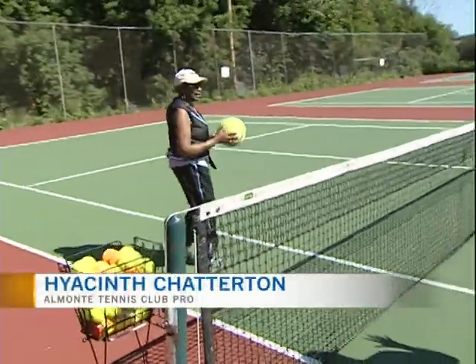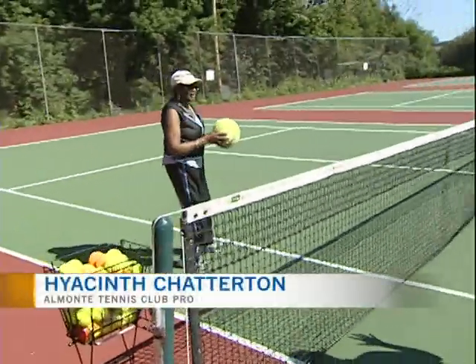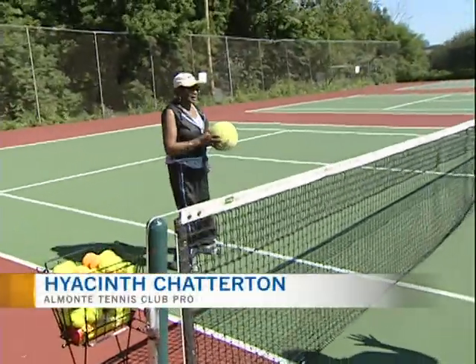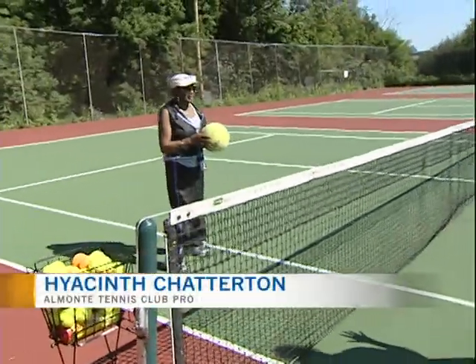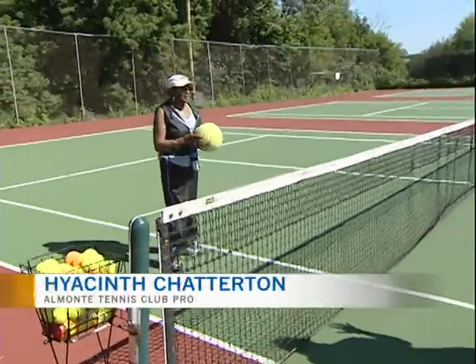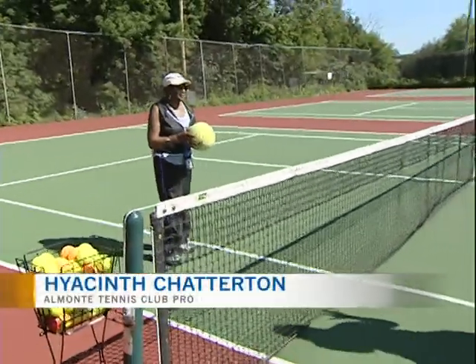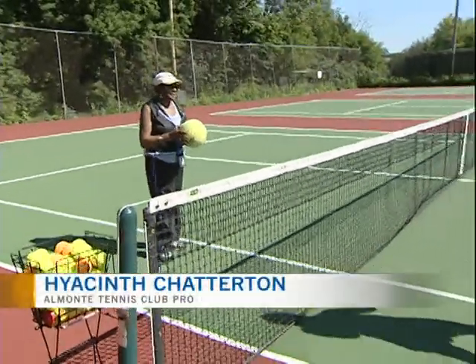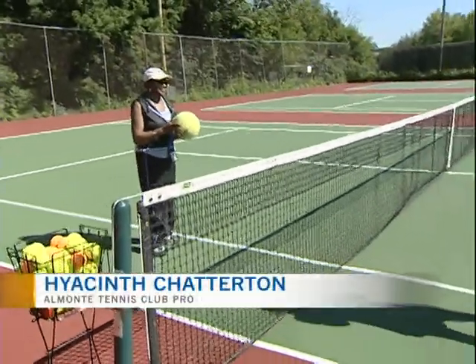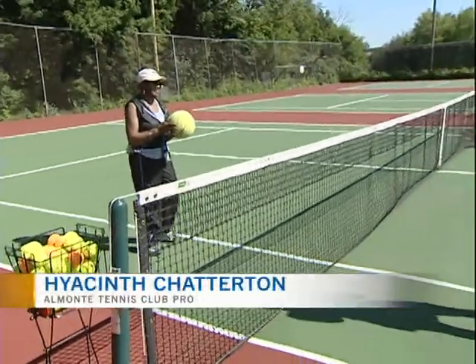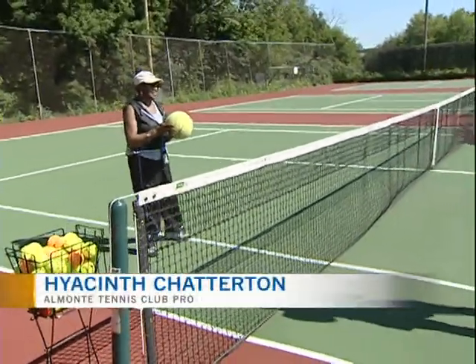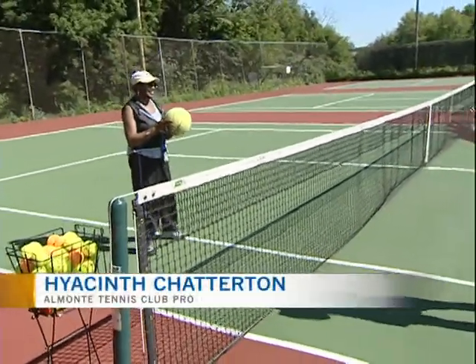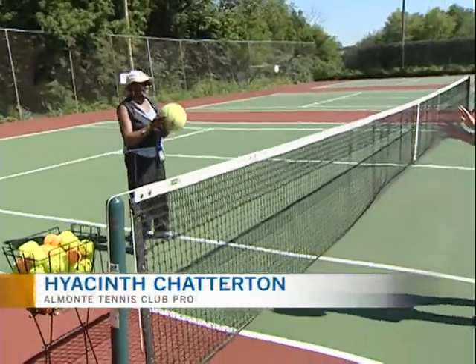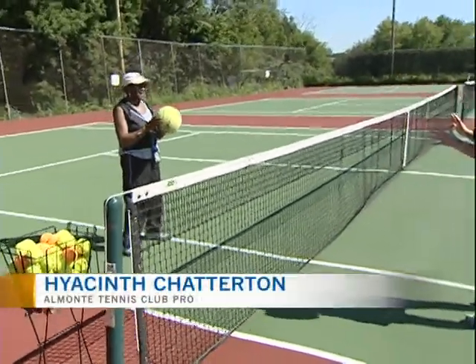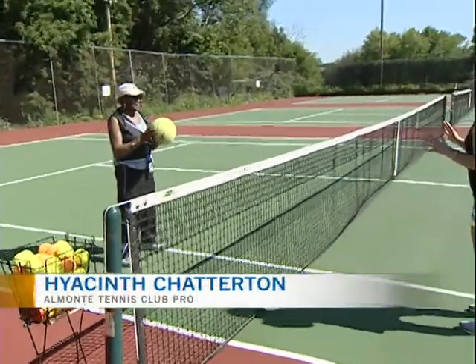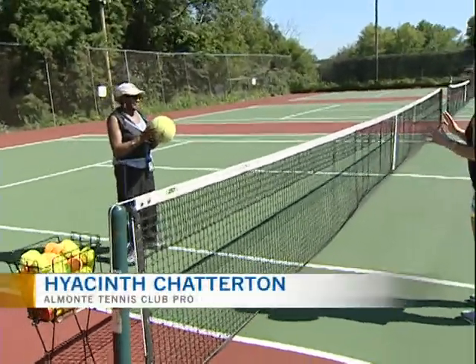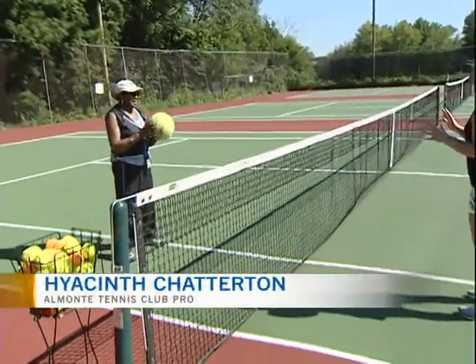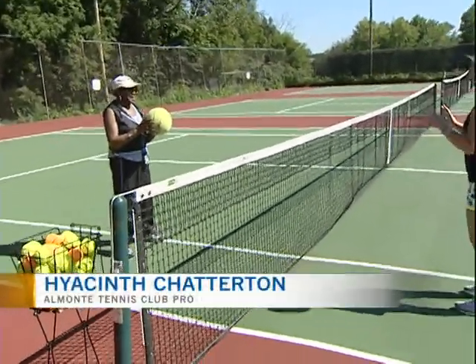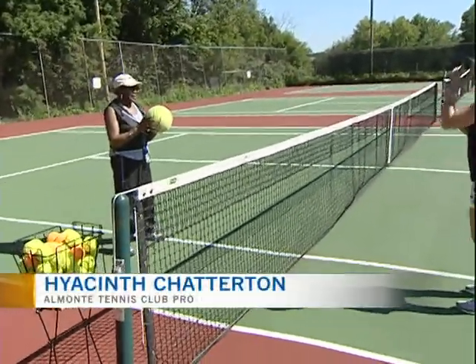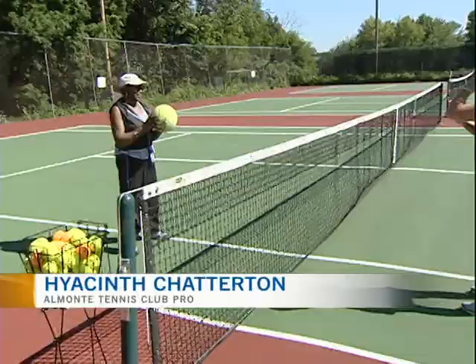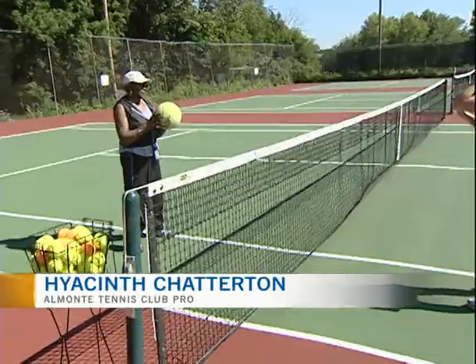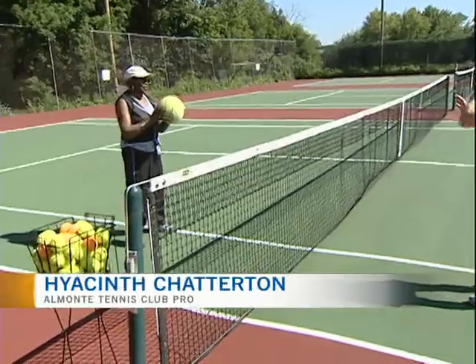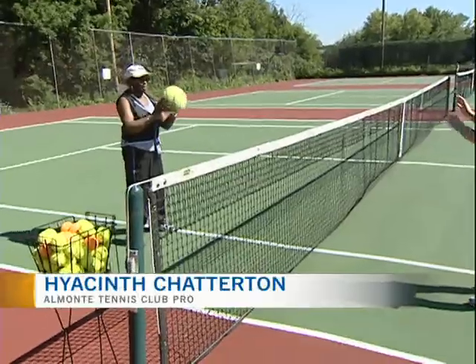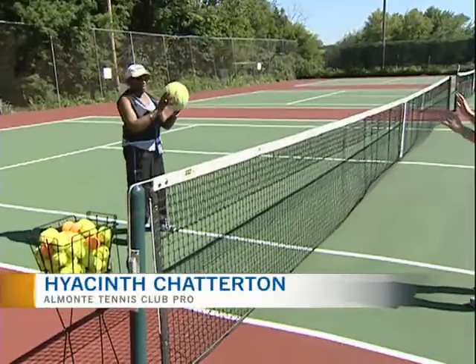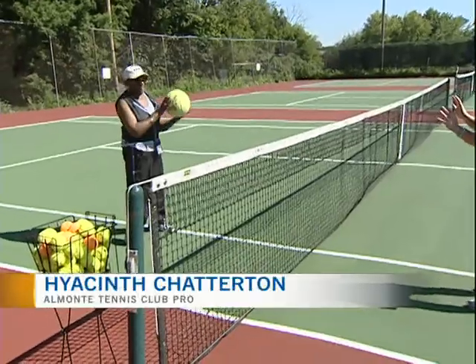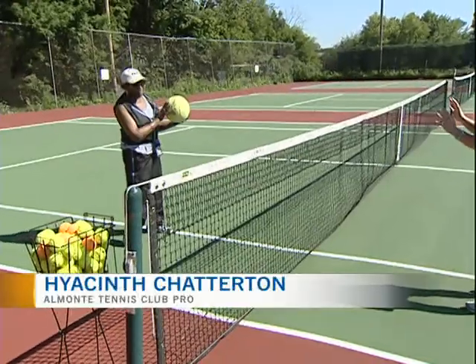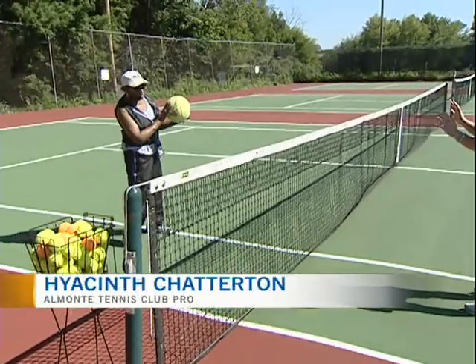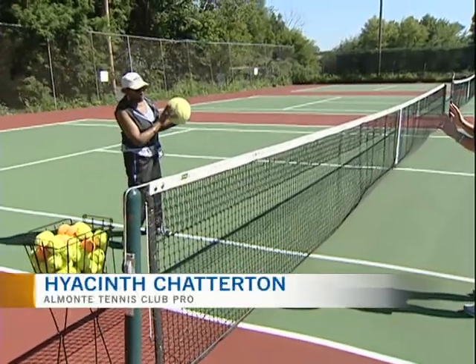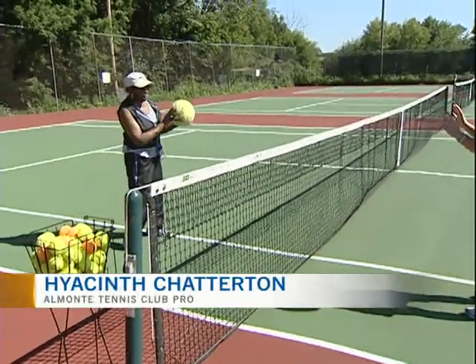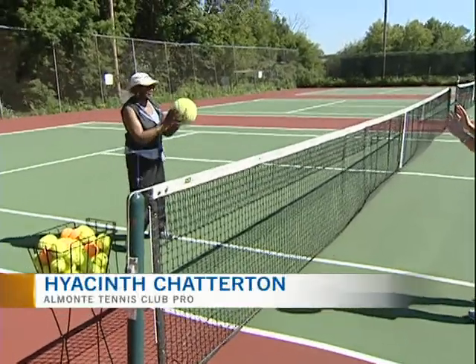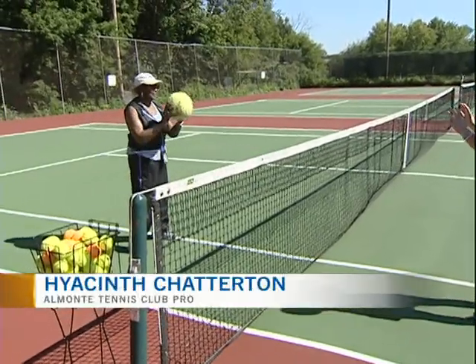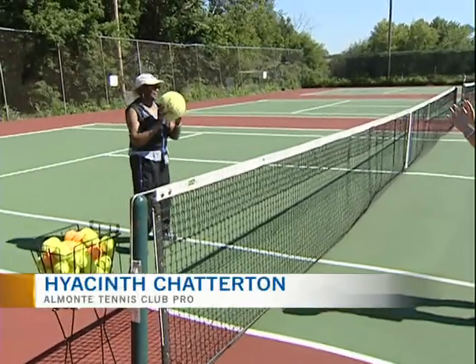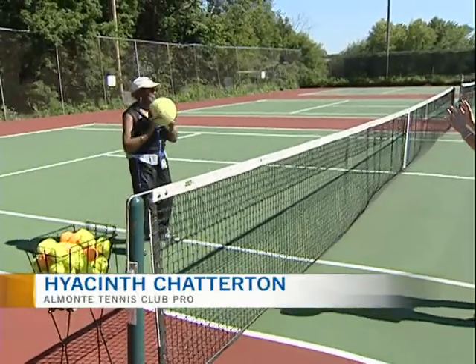I don't really play tennis, so I might be a little shaky. Well, here we go. Your hands are in good position, so let's go.